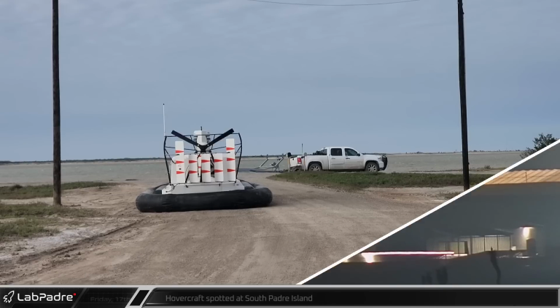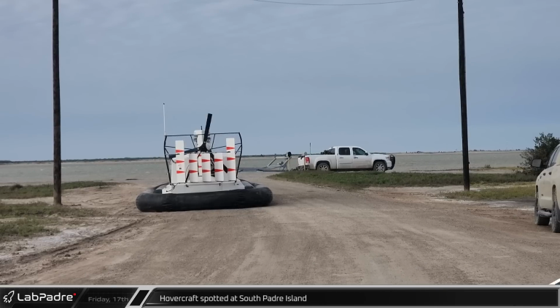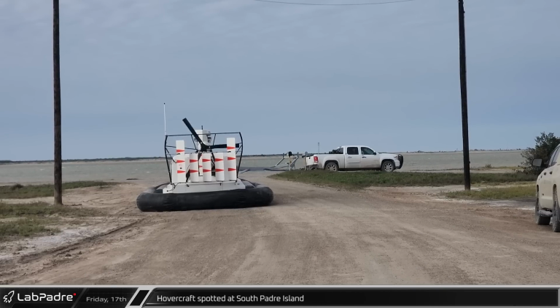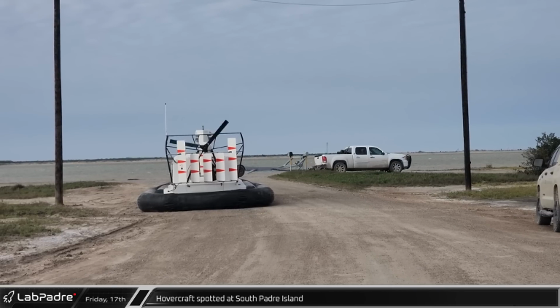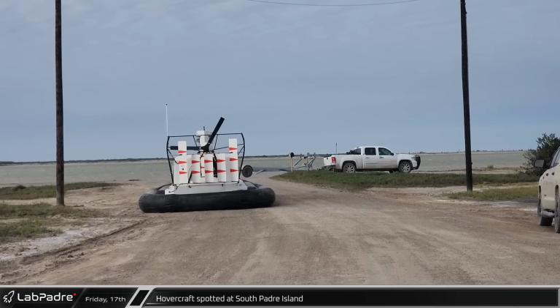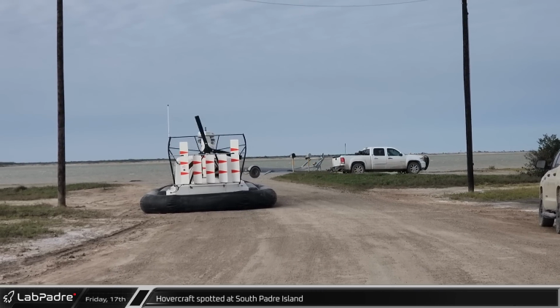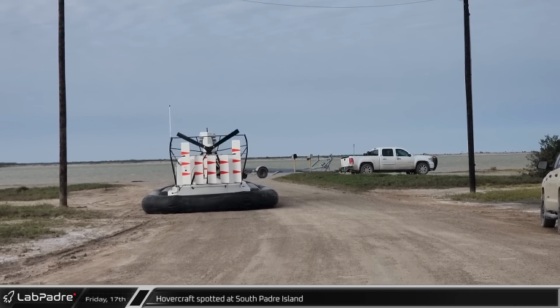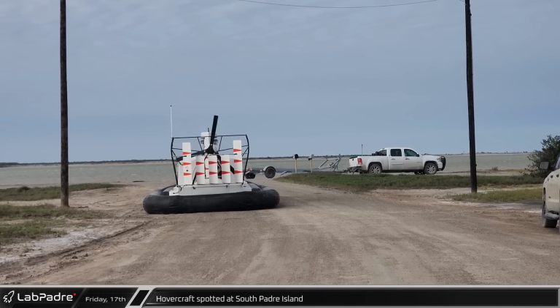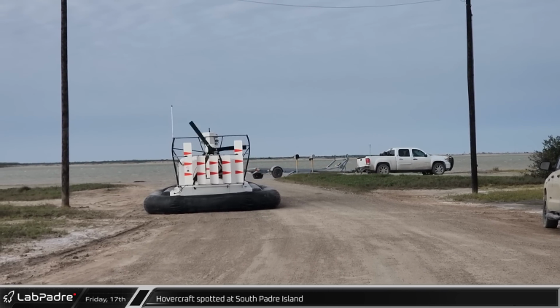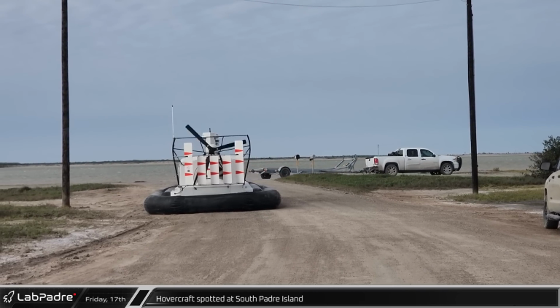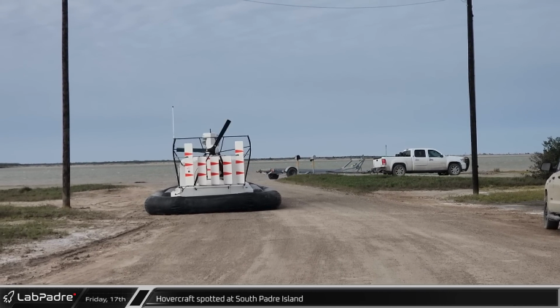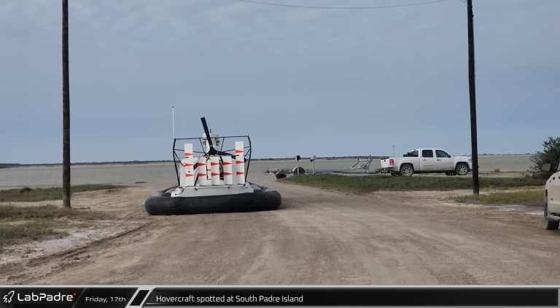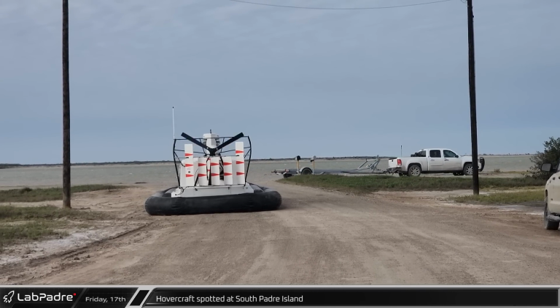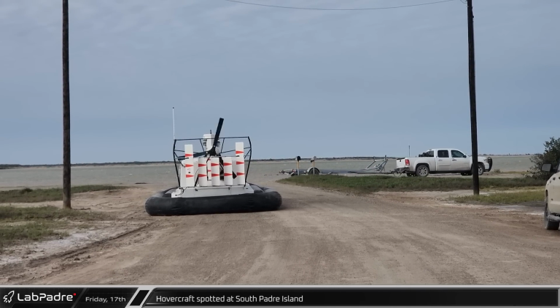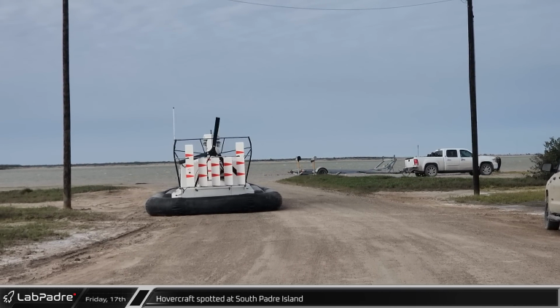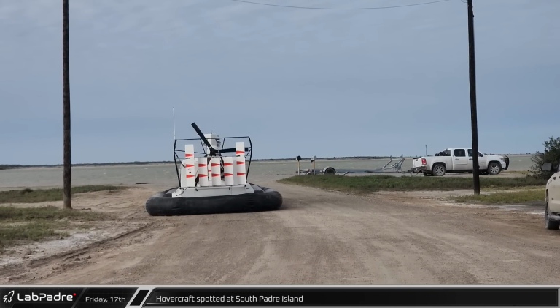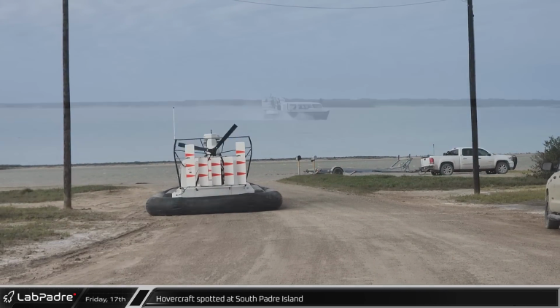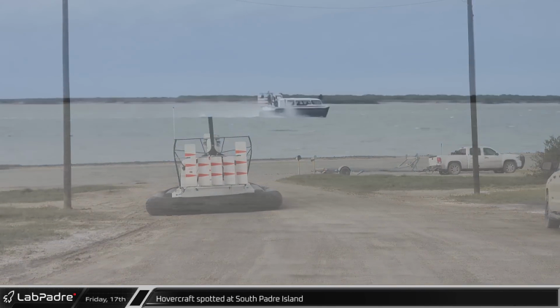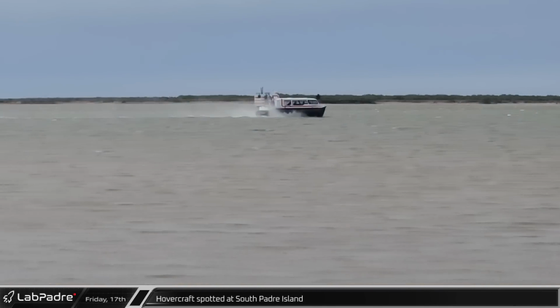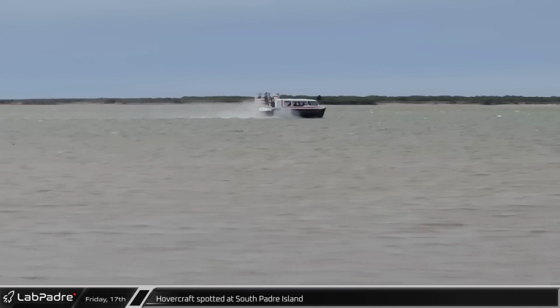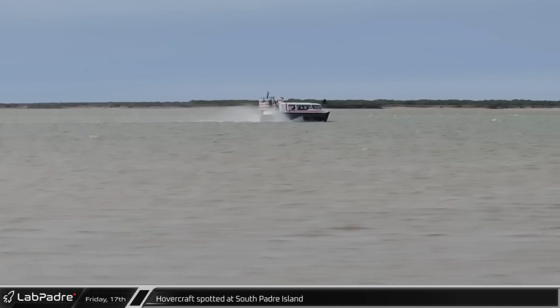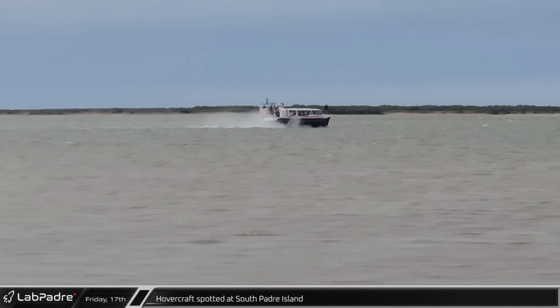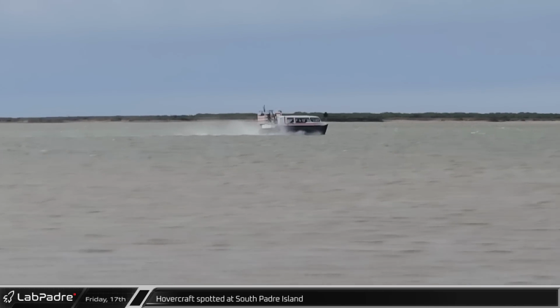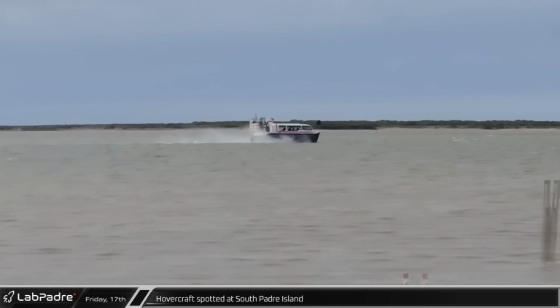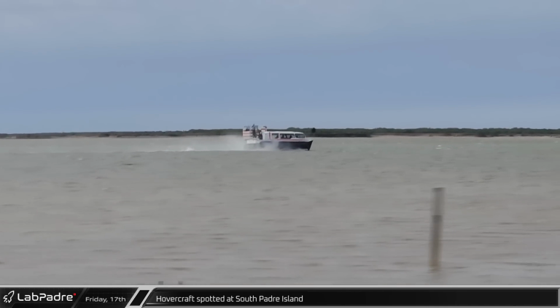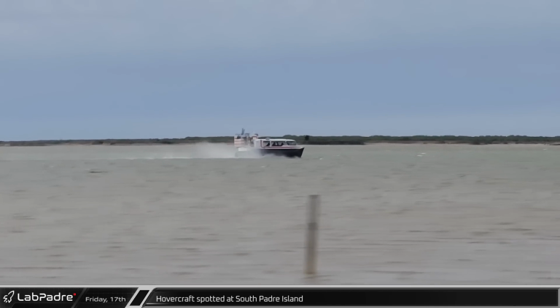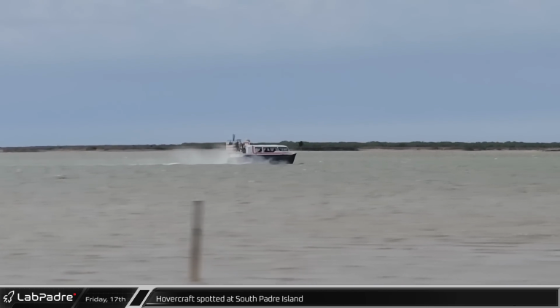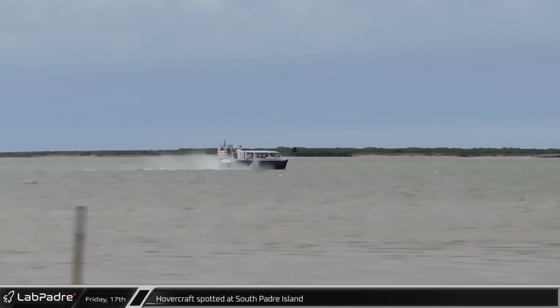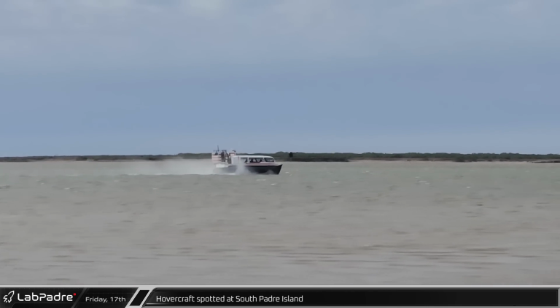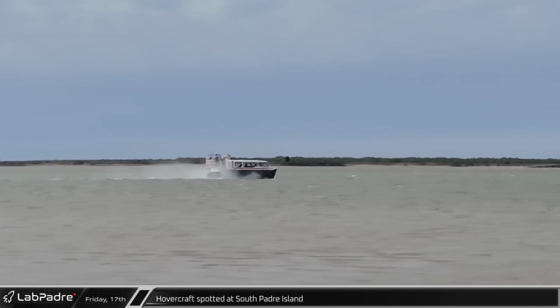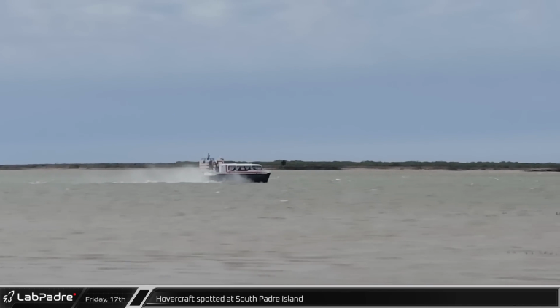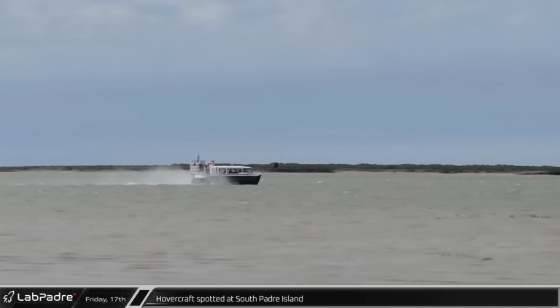A hovercraft was spotted, which is used to quickly ferry SpaceX employees between Starbase and South Padre Island.